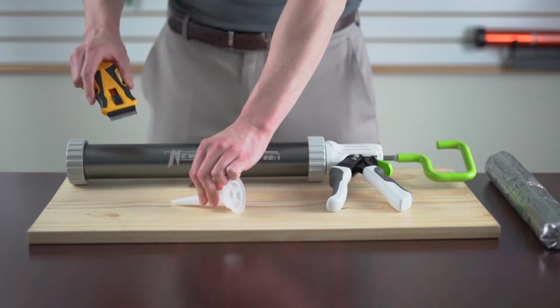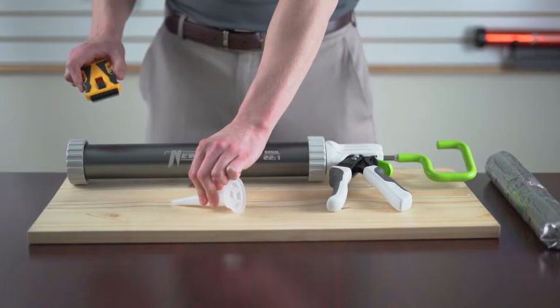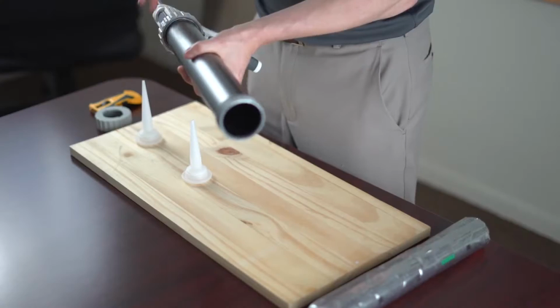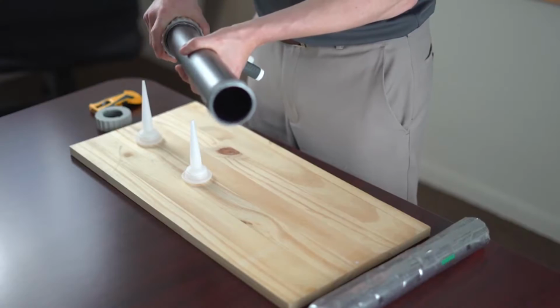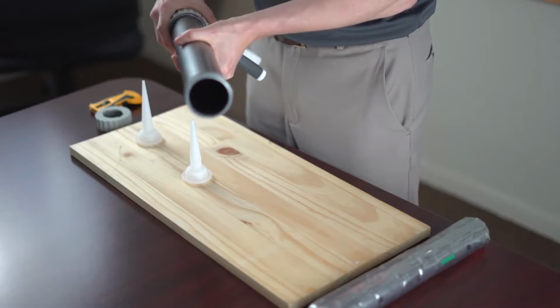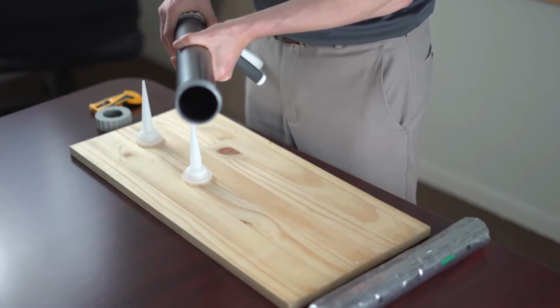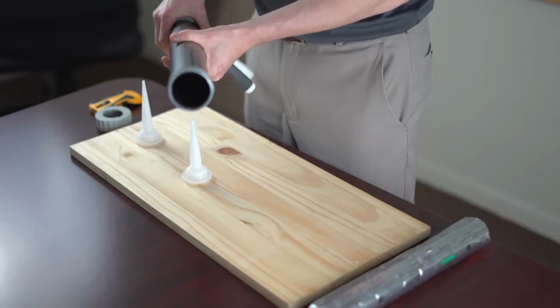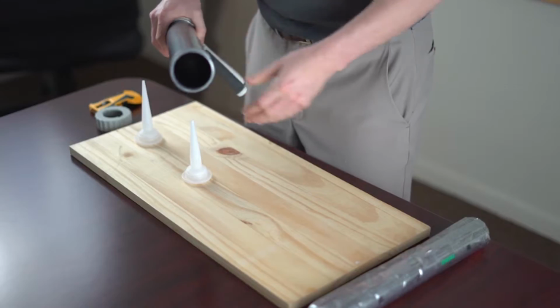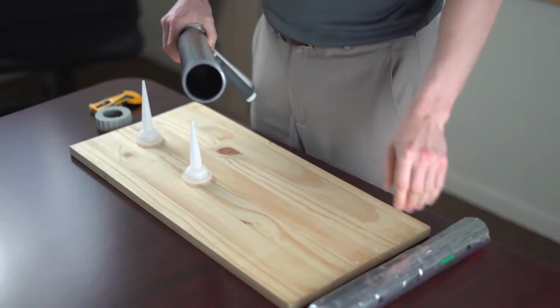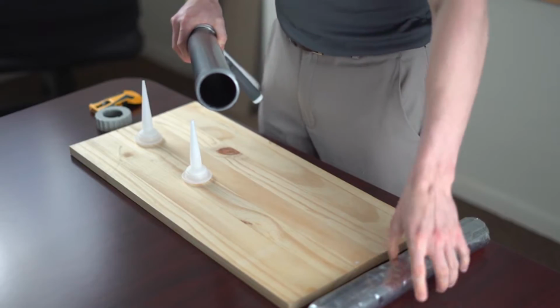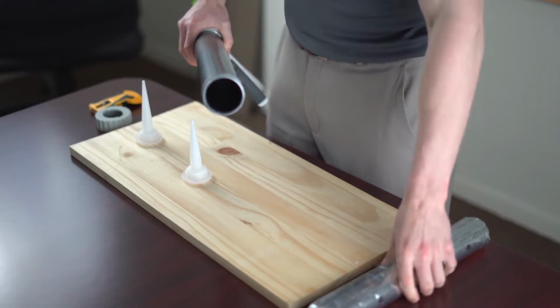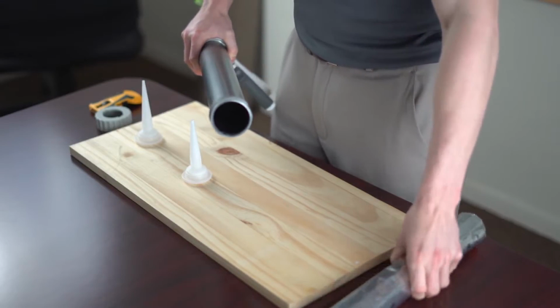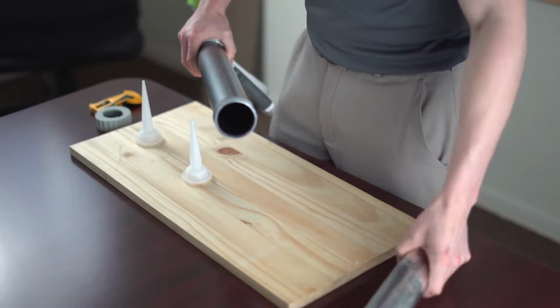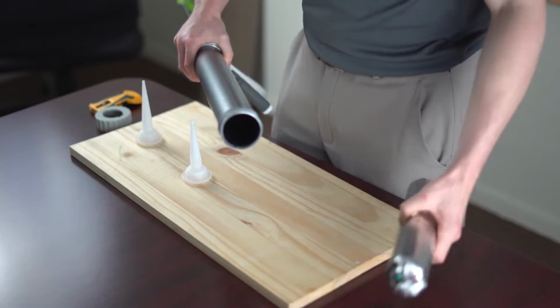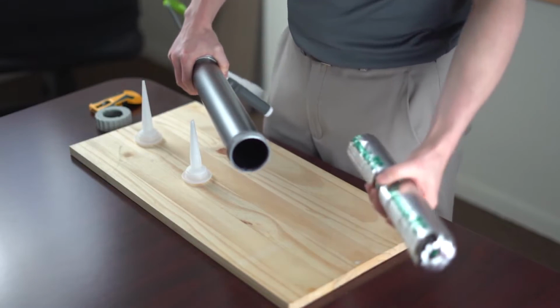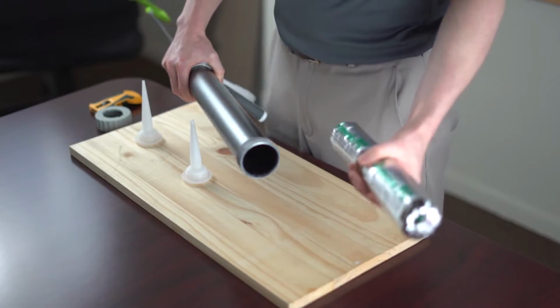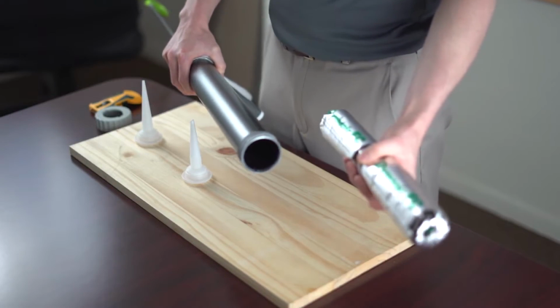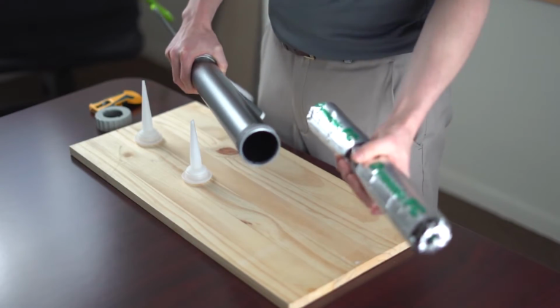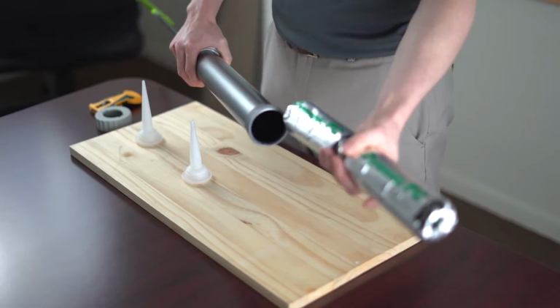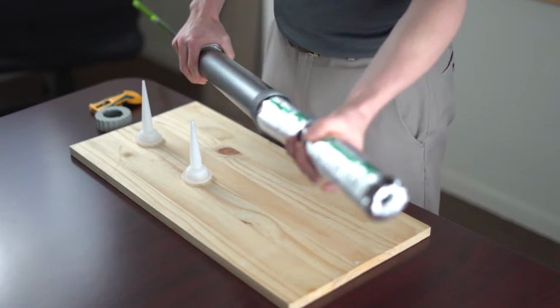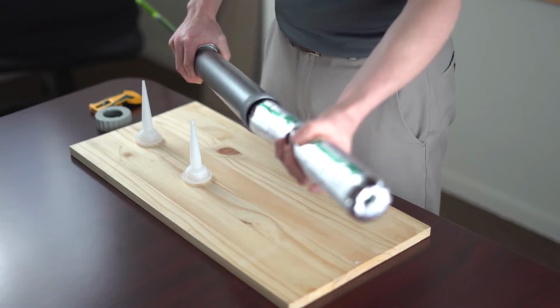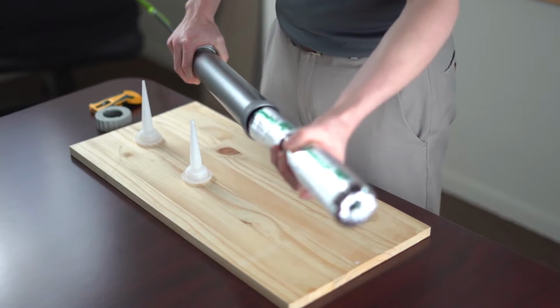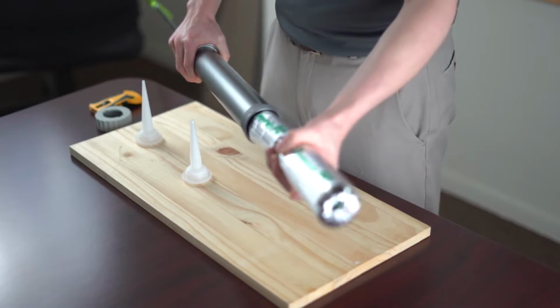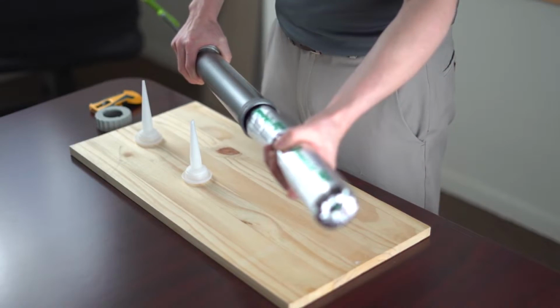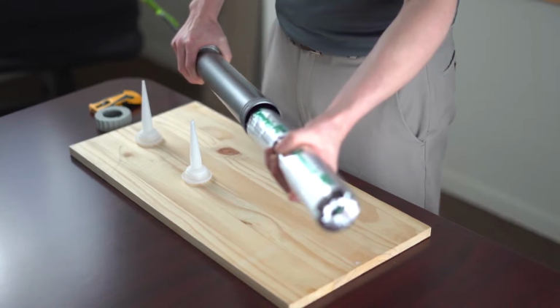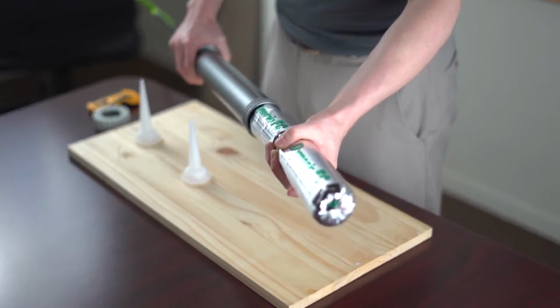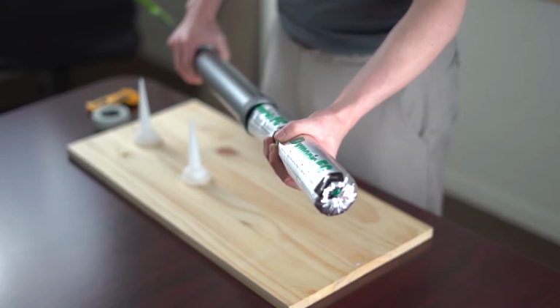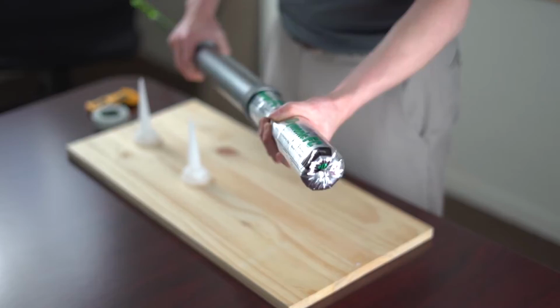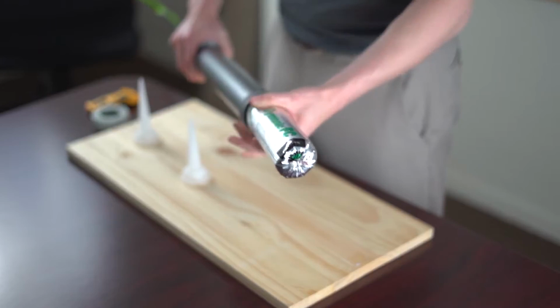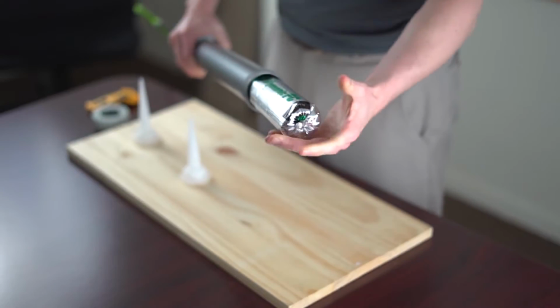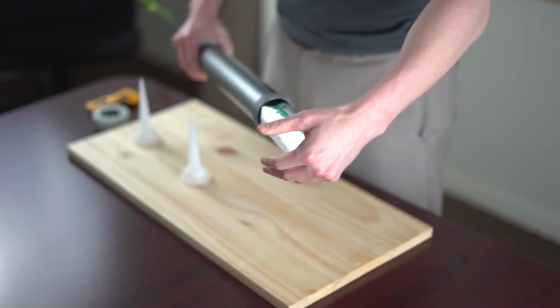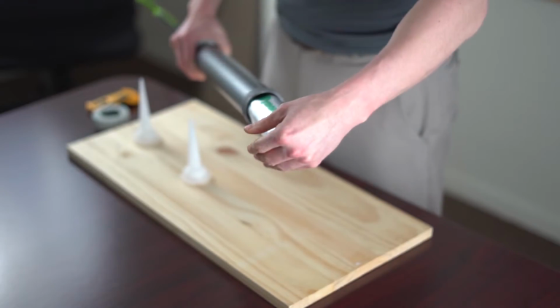Next, slide your sausage pack inside the applicator. There's no need to cut the sausage pack open due to the self-puncturing cone.